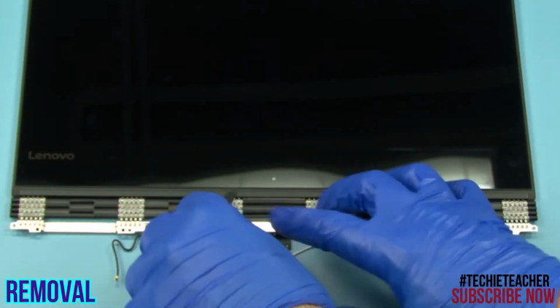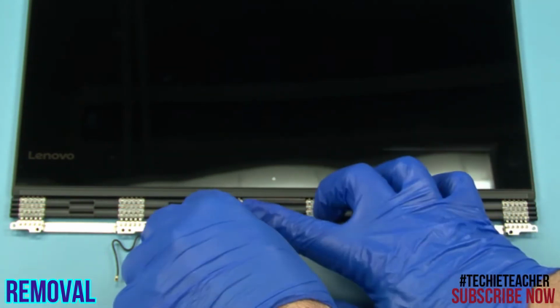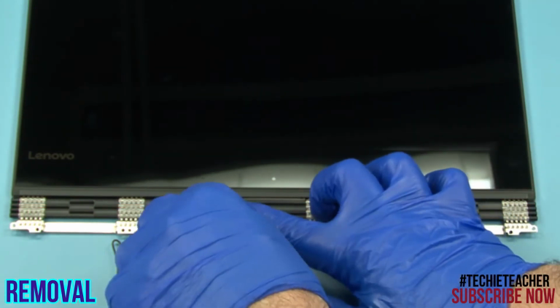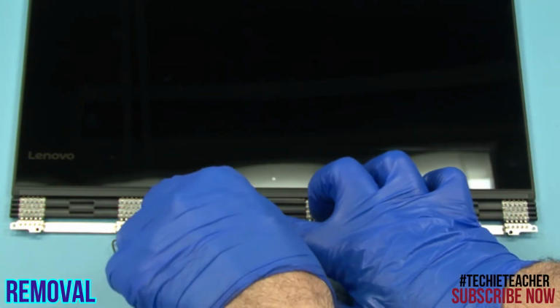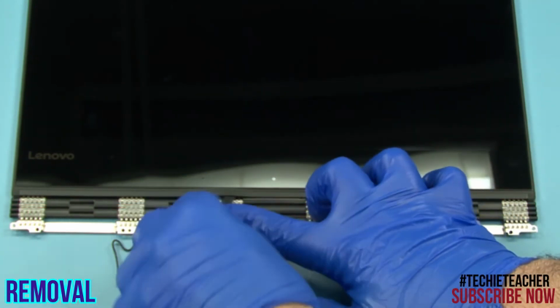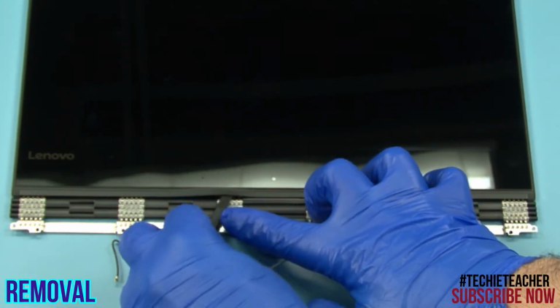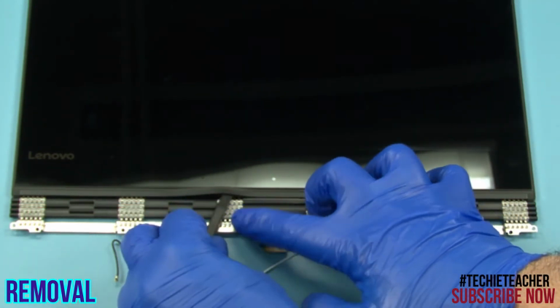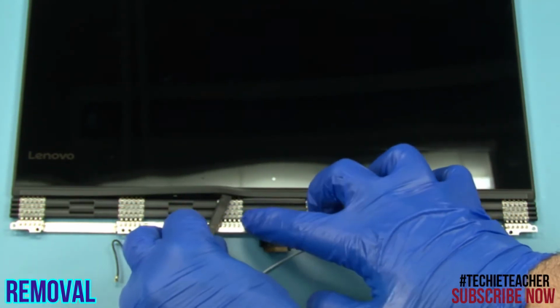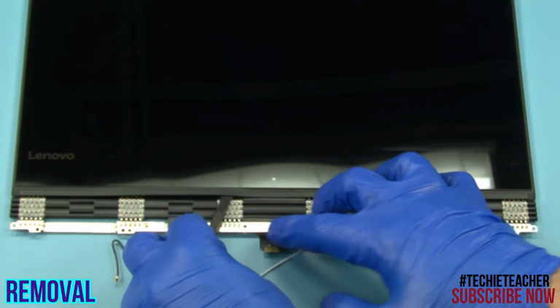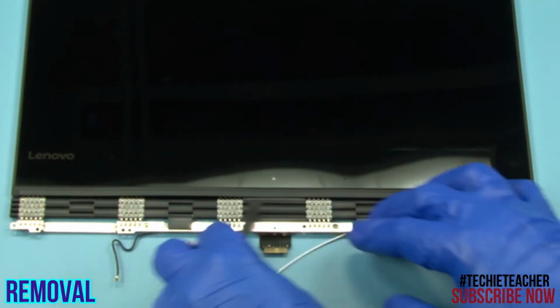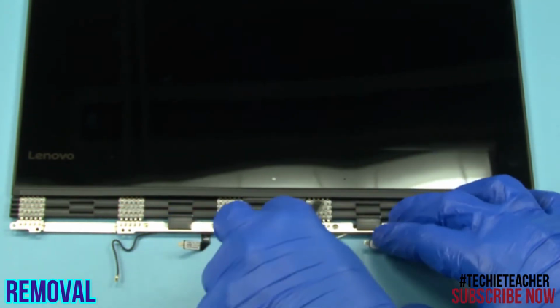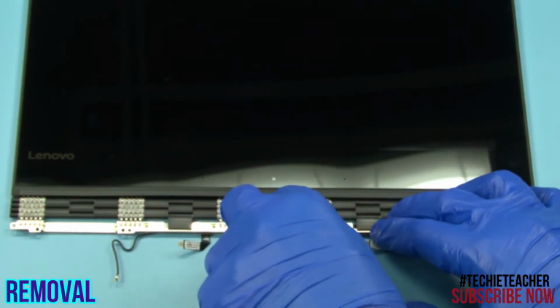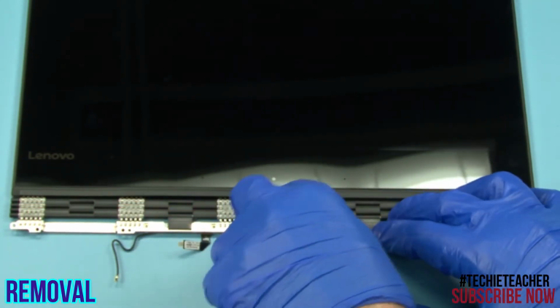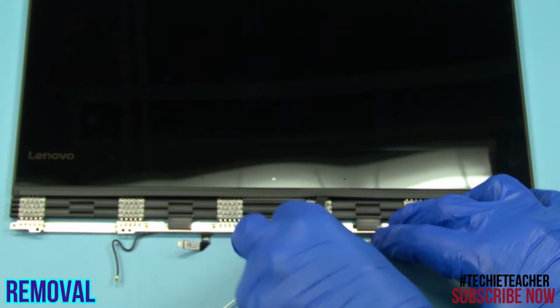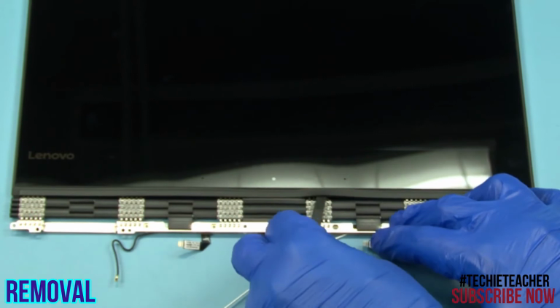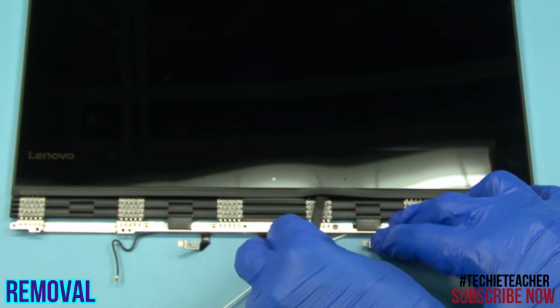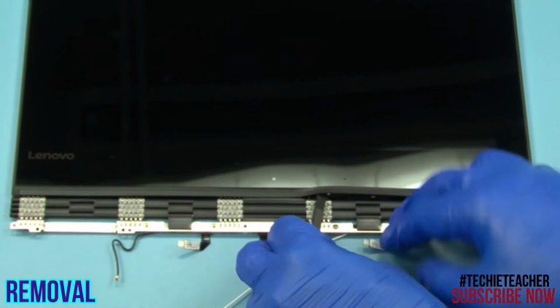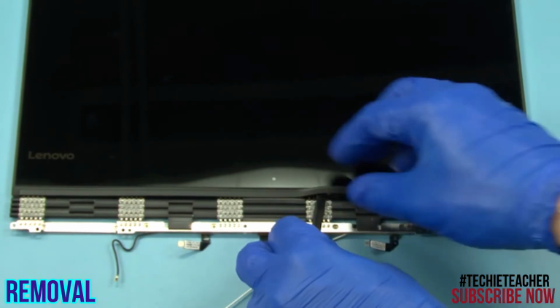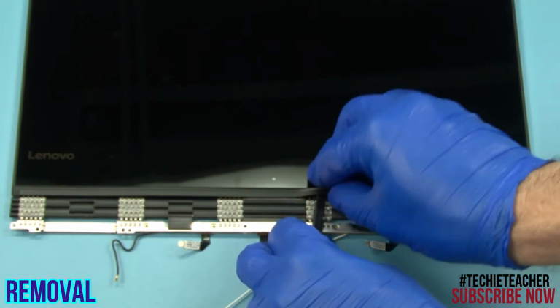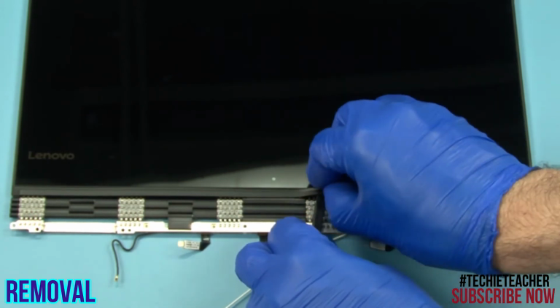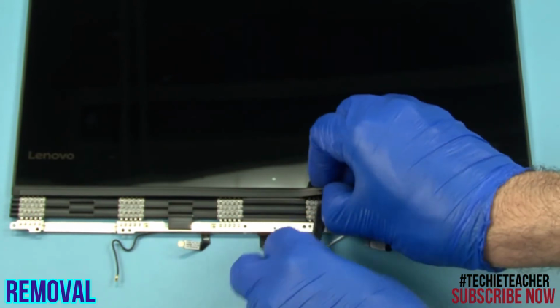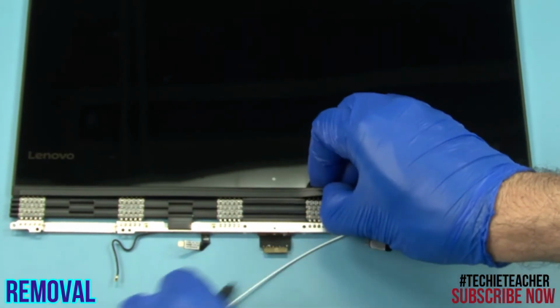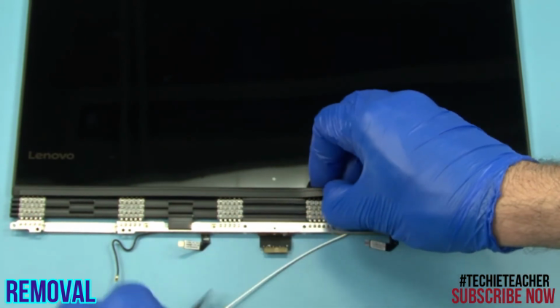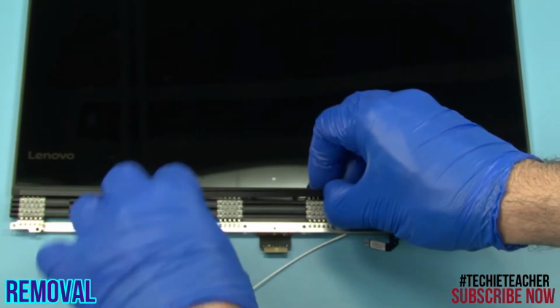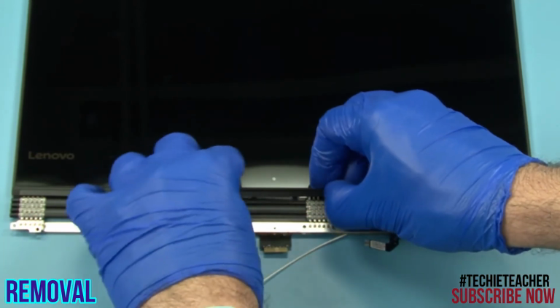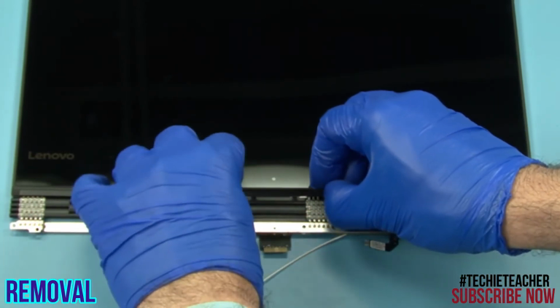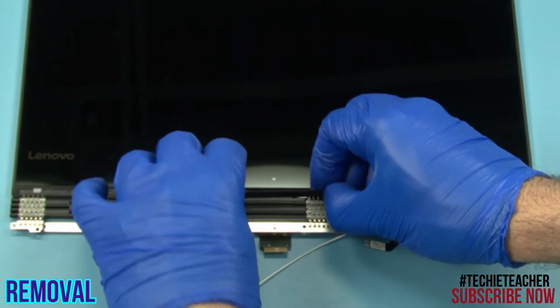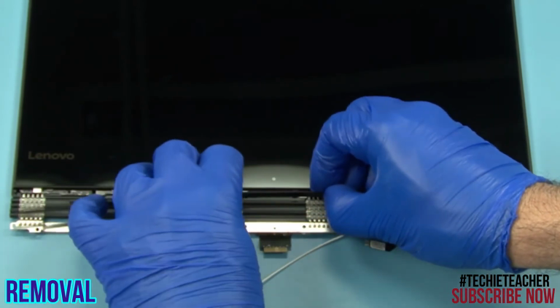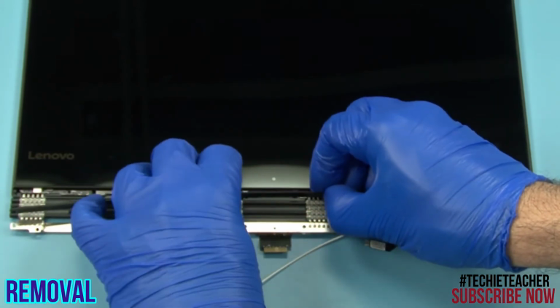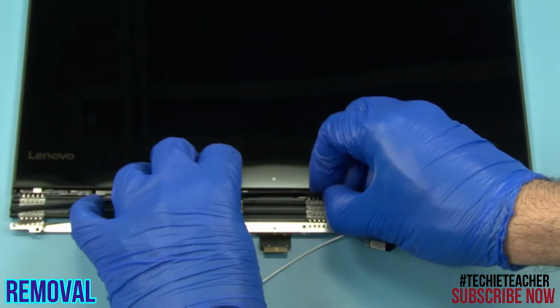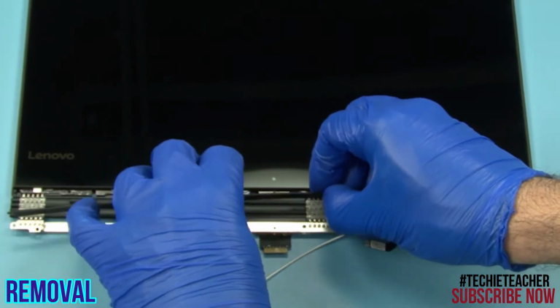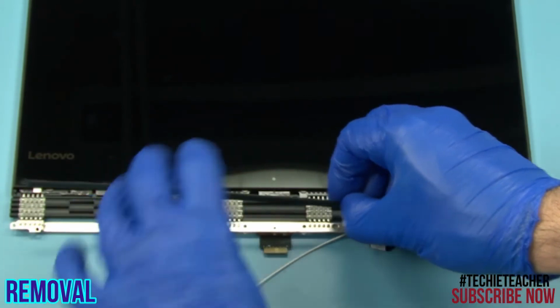Starting from near the middle hinges, pry open the hinge cover and remove it.